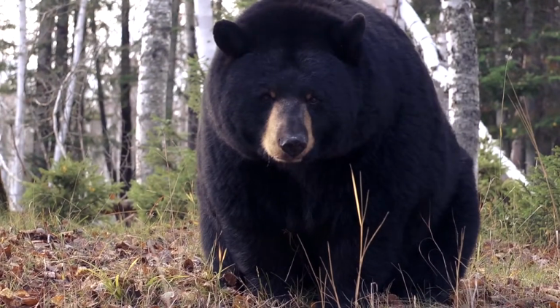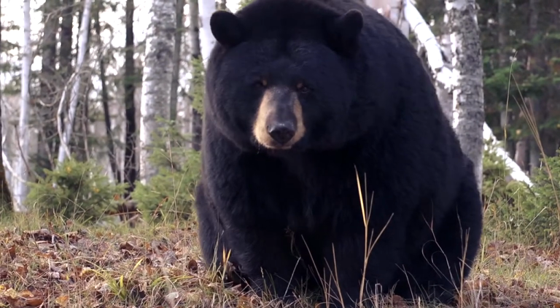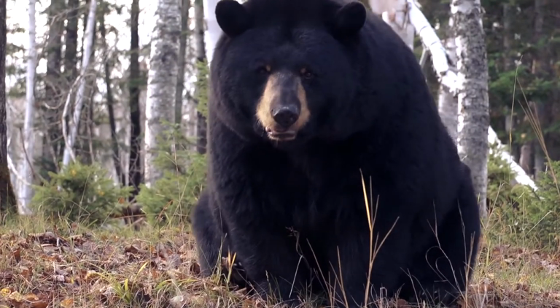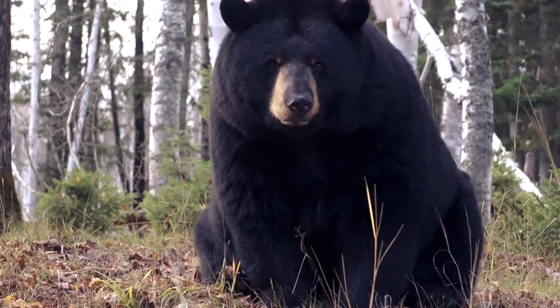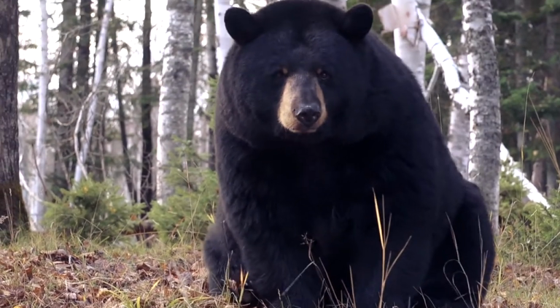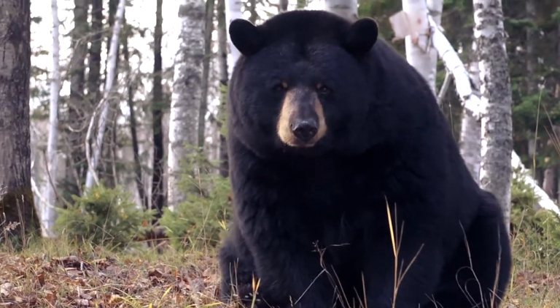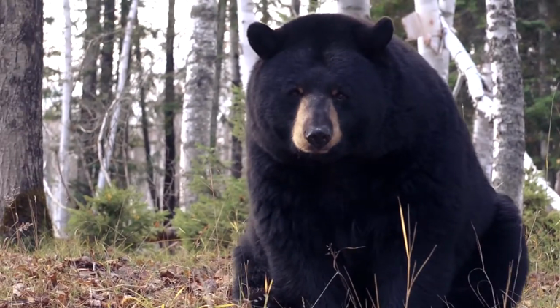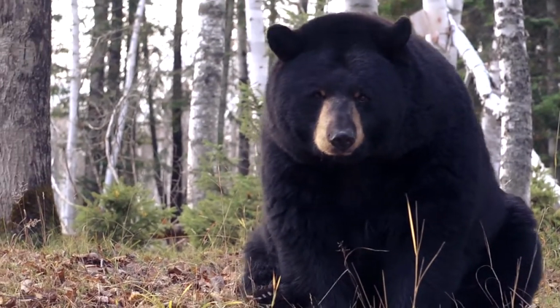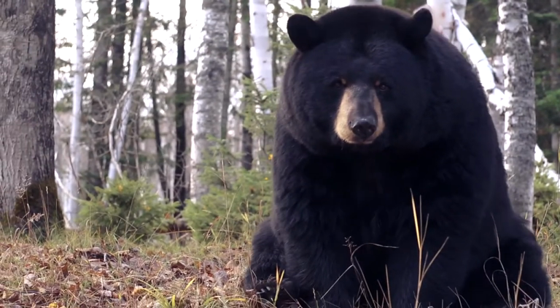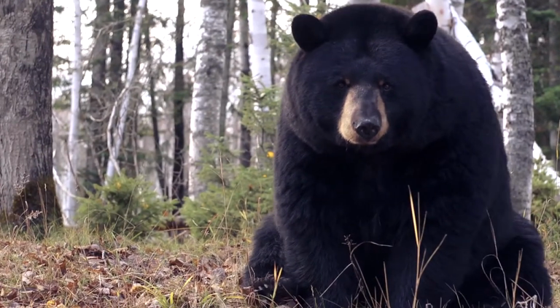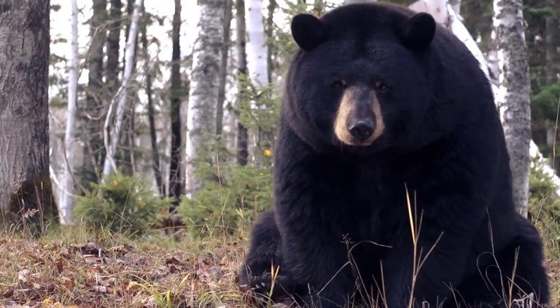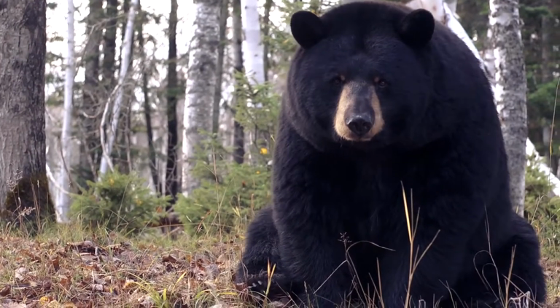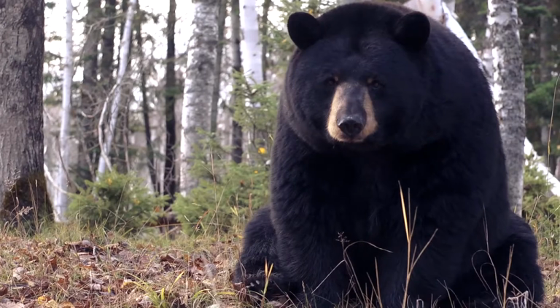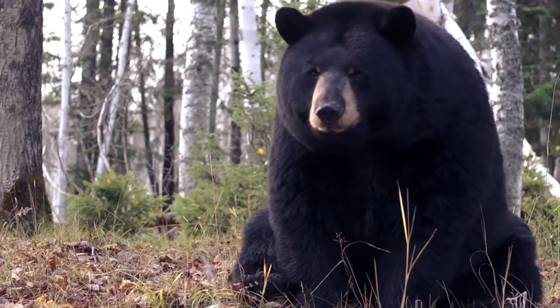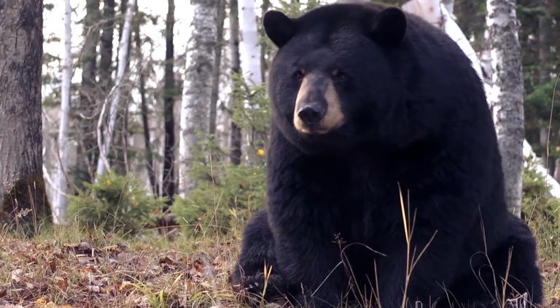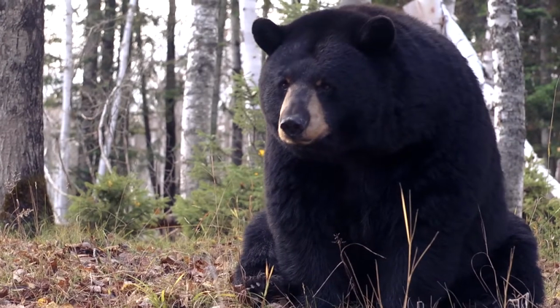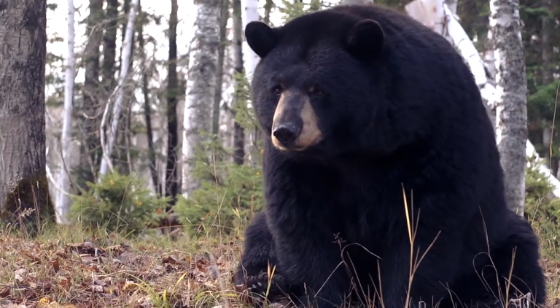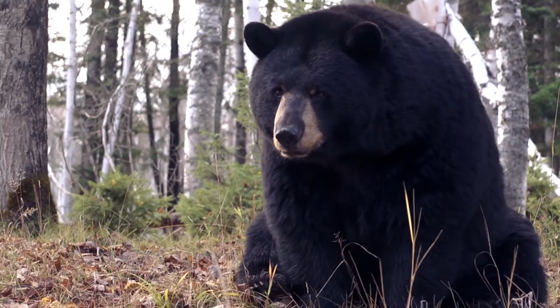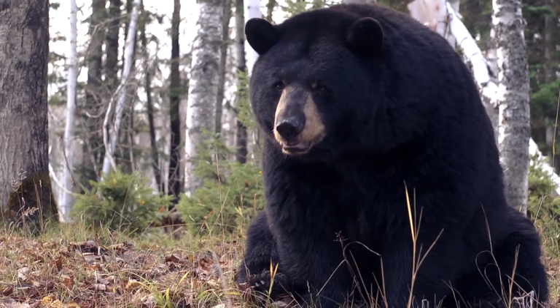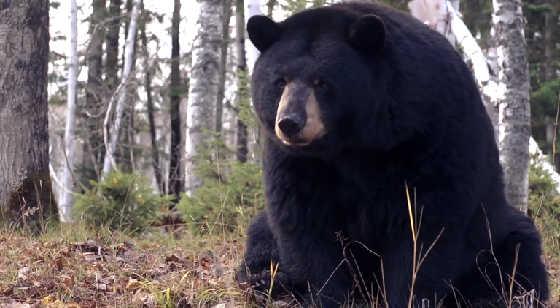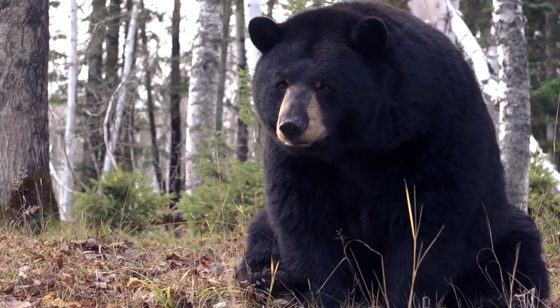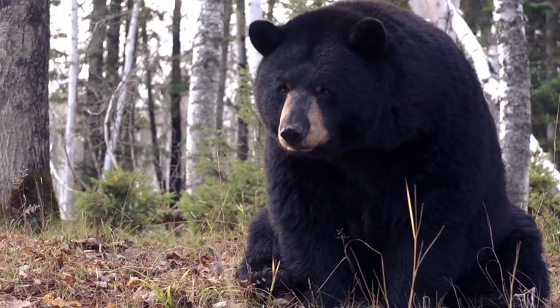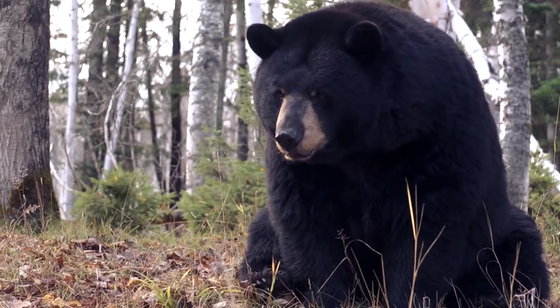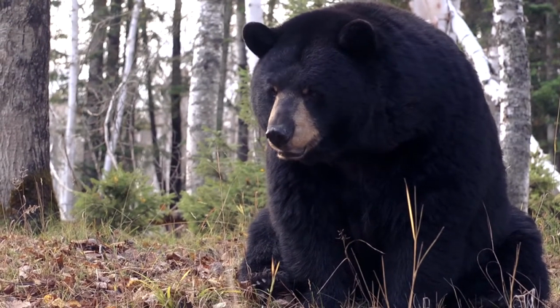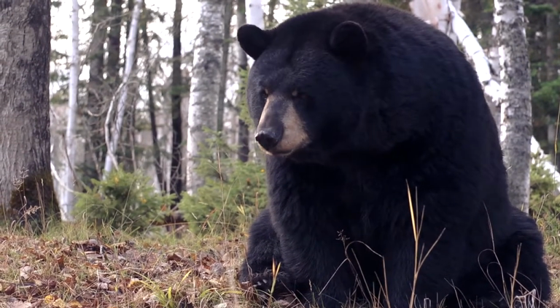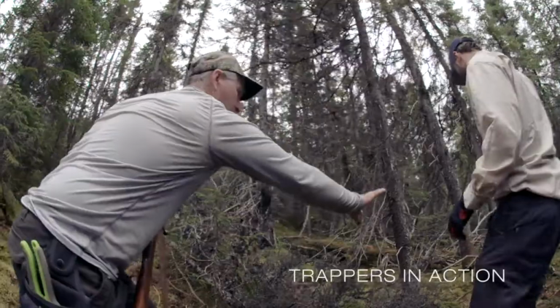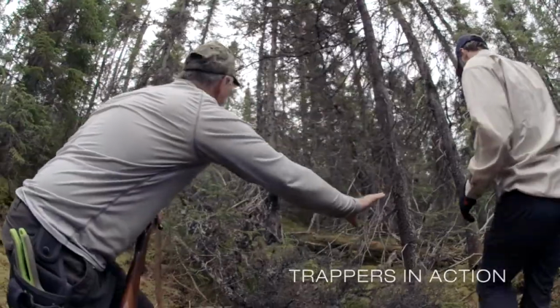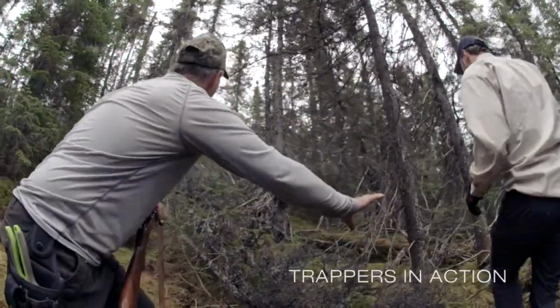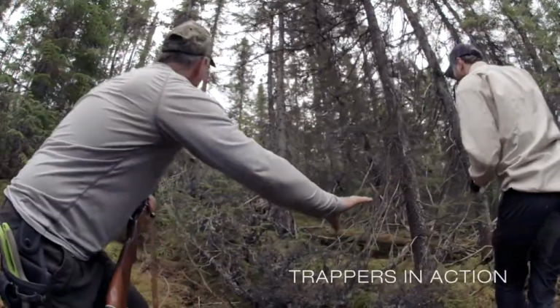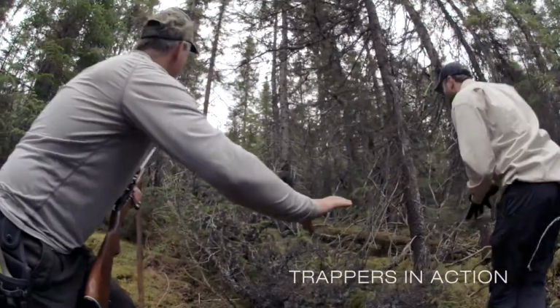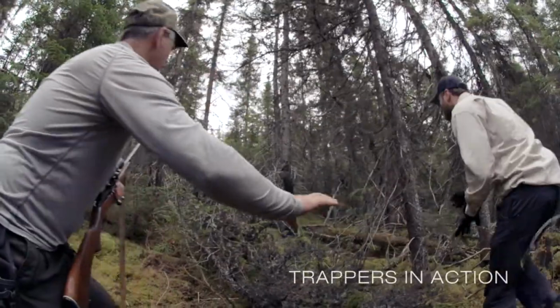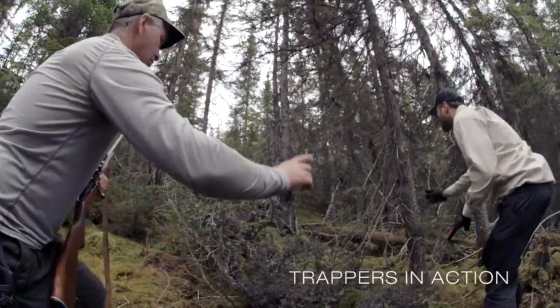The black bear is harvested for its fur as well as its meat, but it is possible to use several other parts.